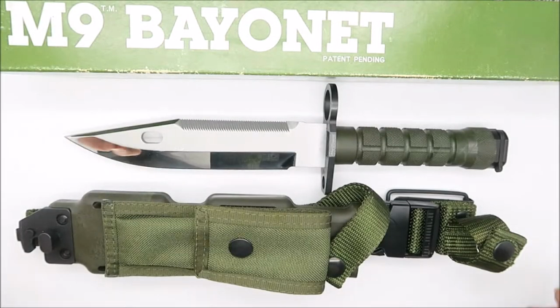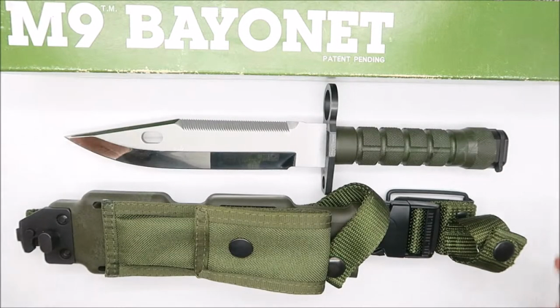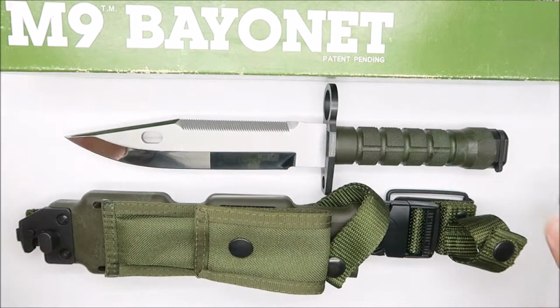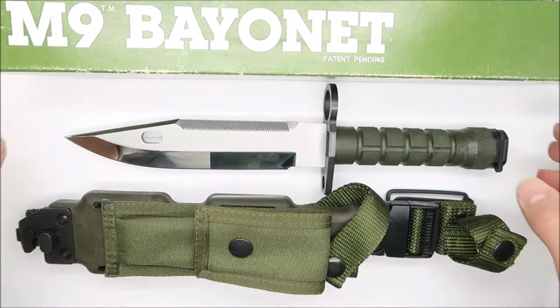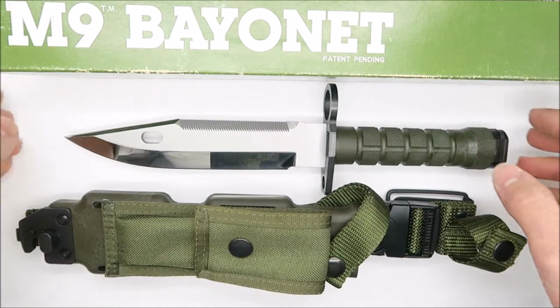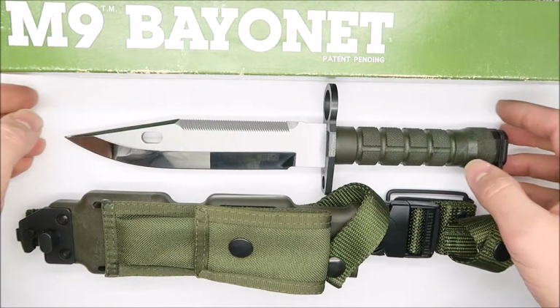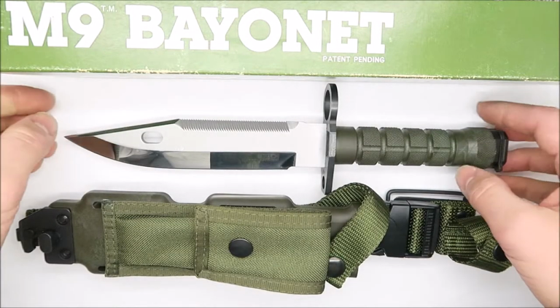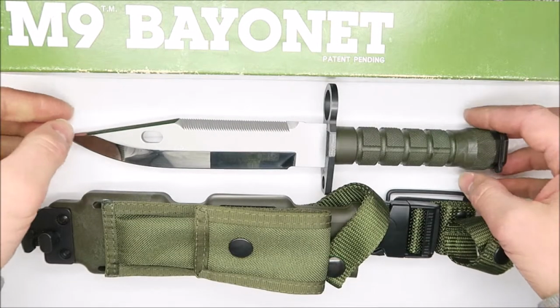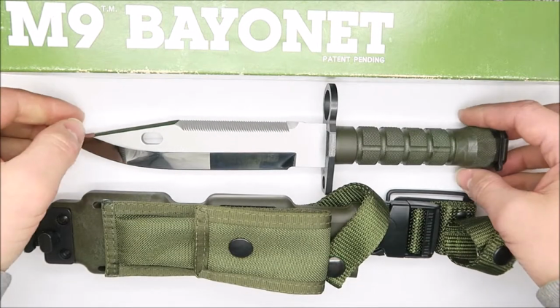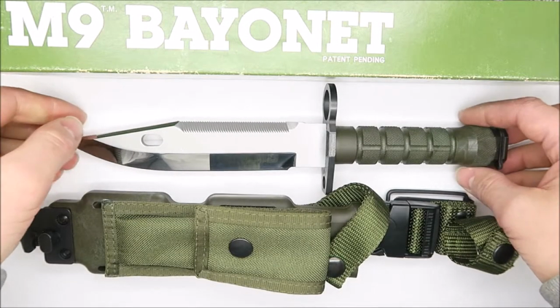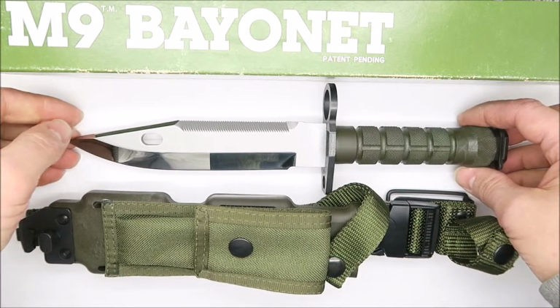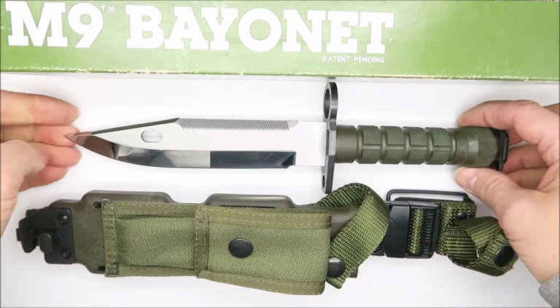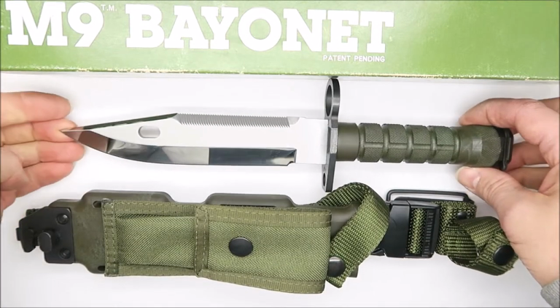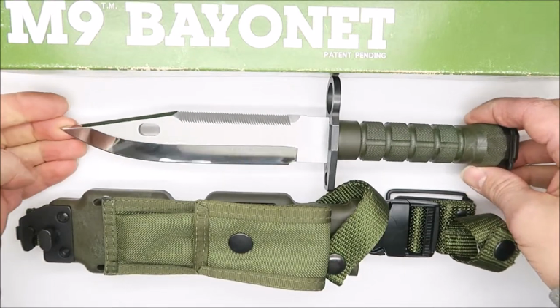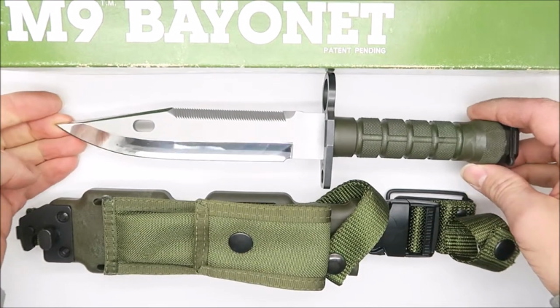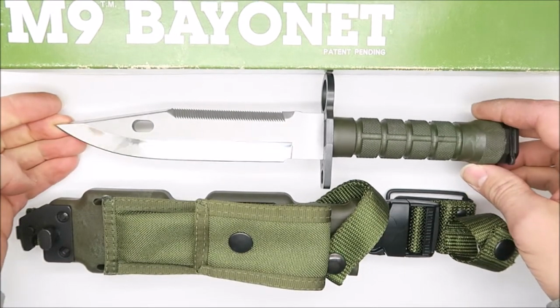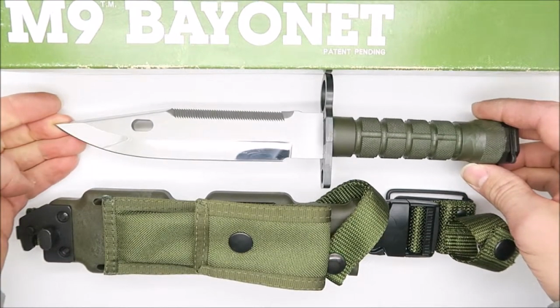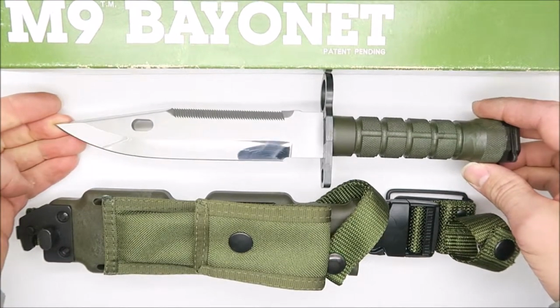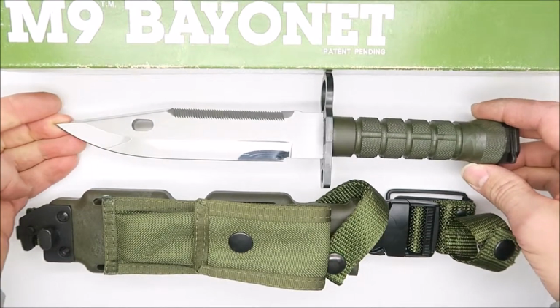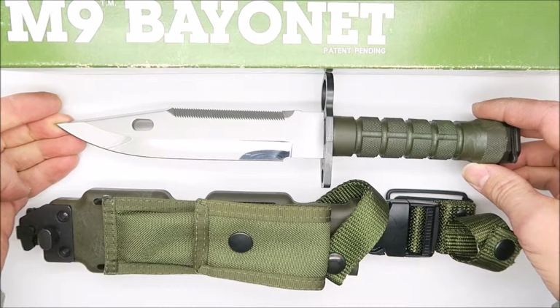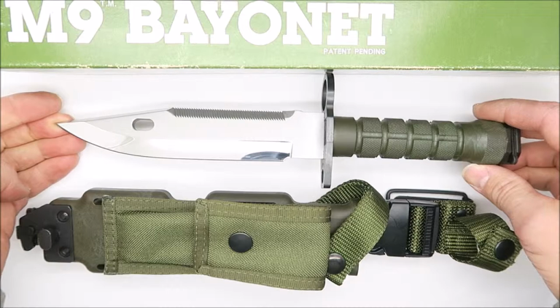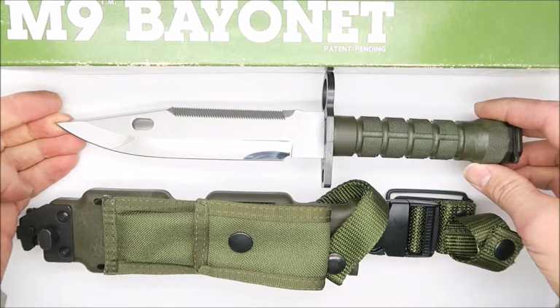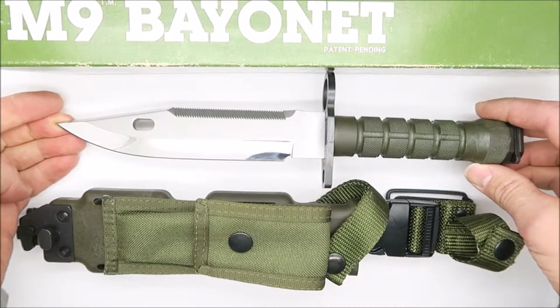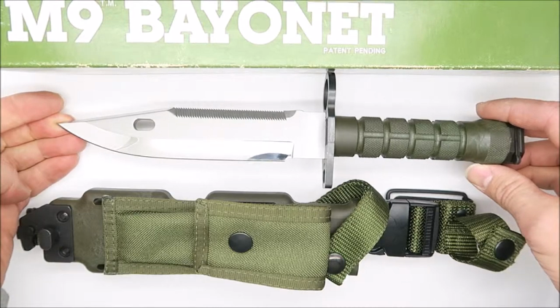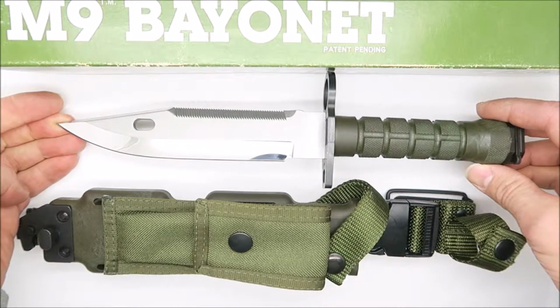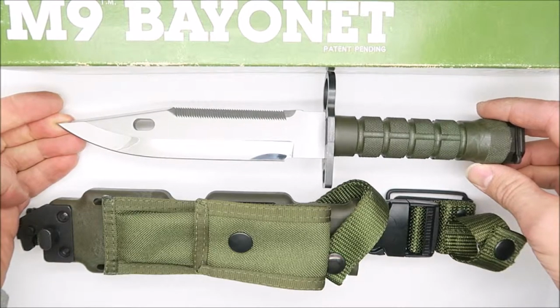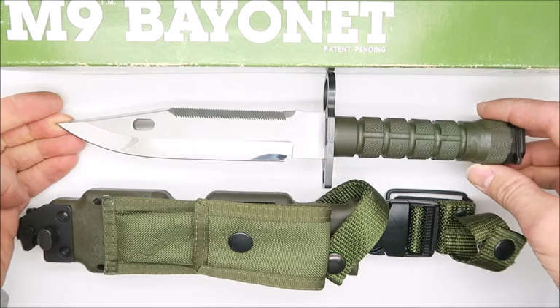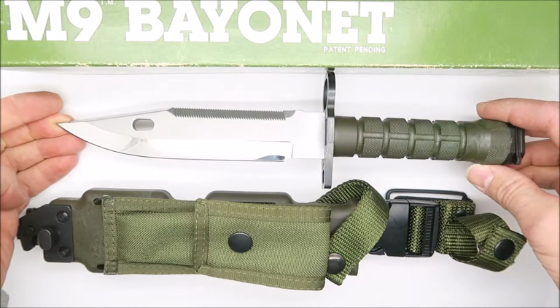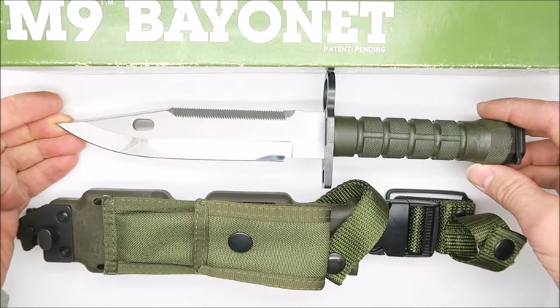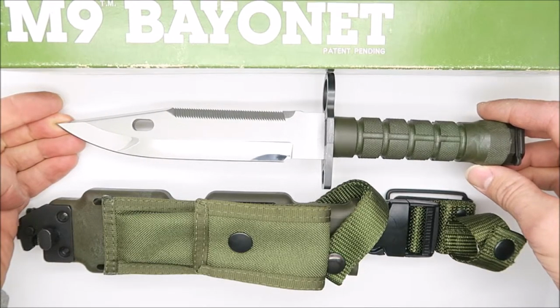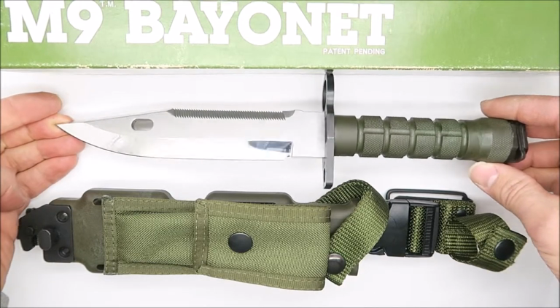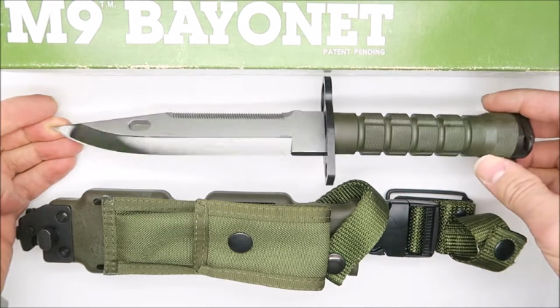From what I can gather, this knife was made around 1990, maybe in the late 80s or early 90s.